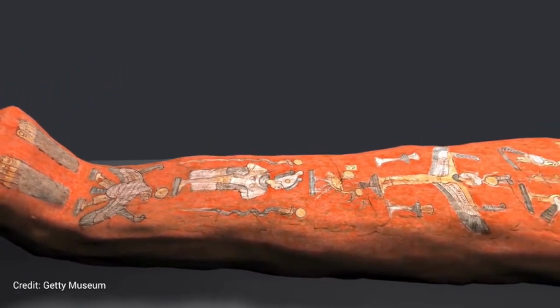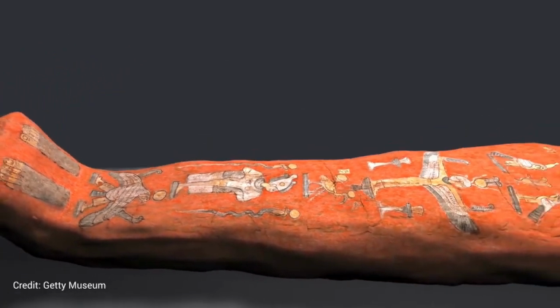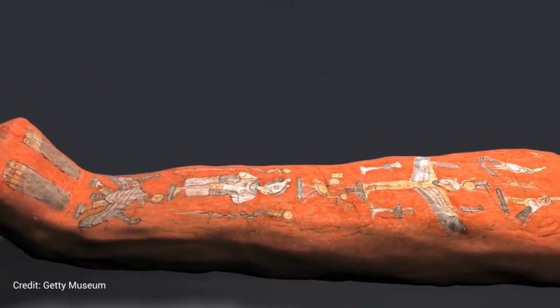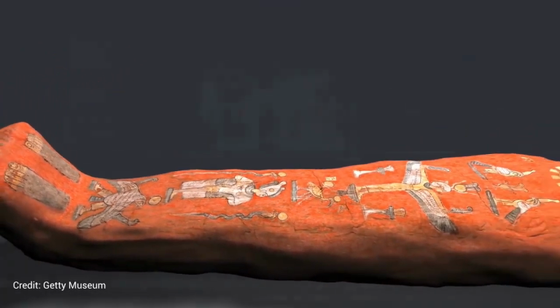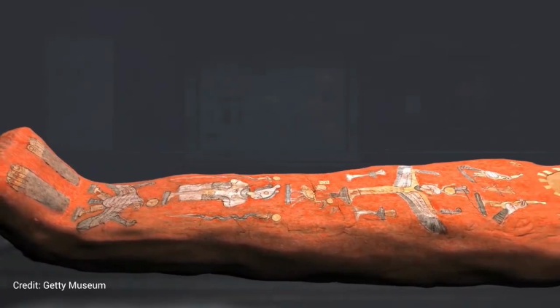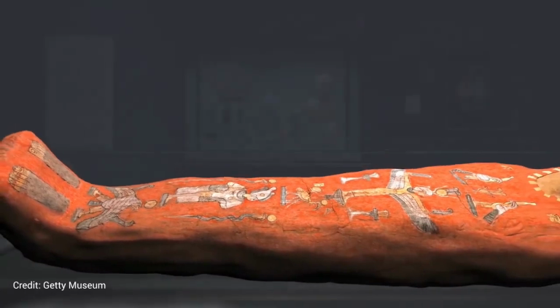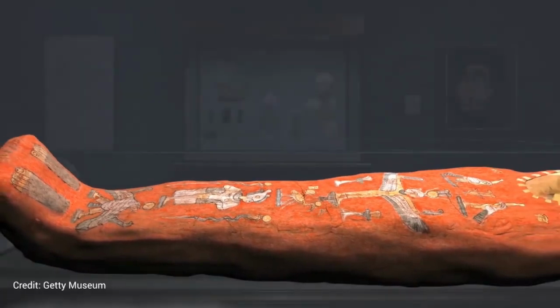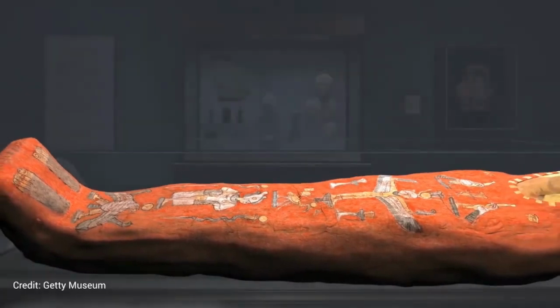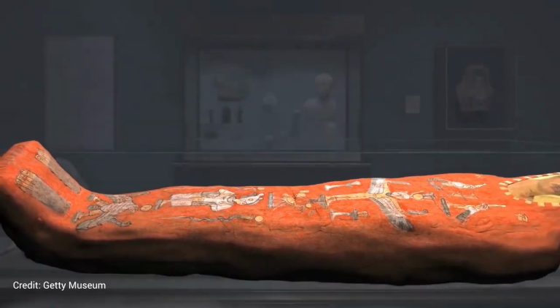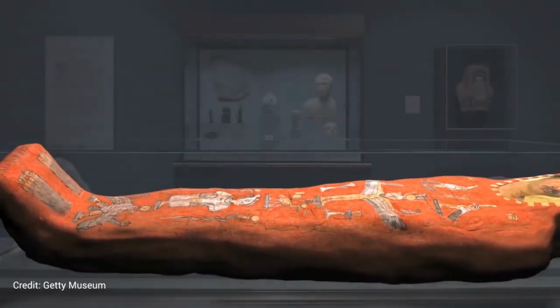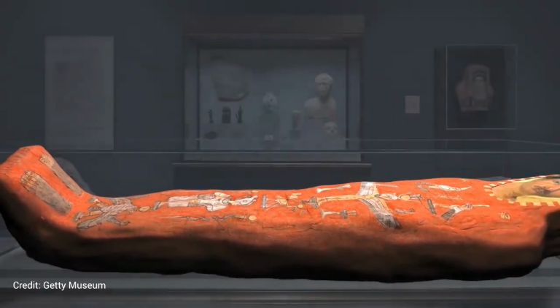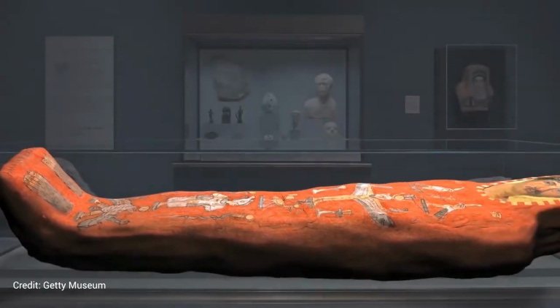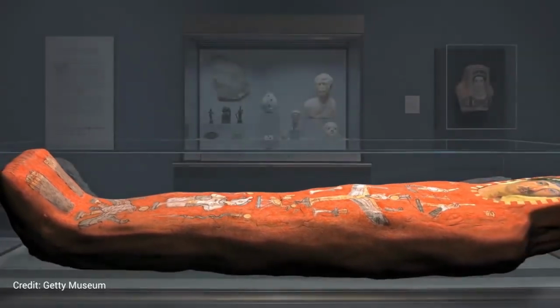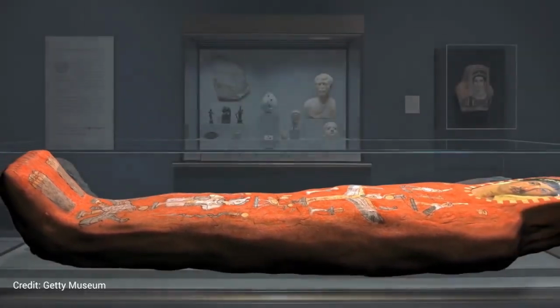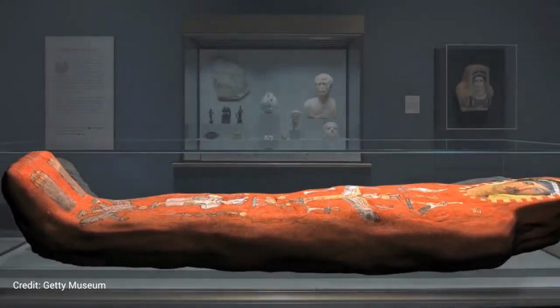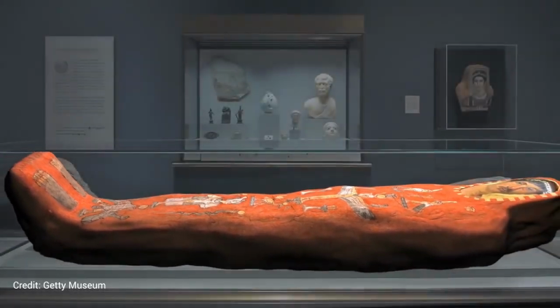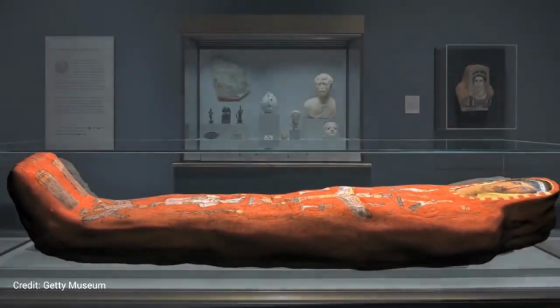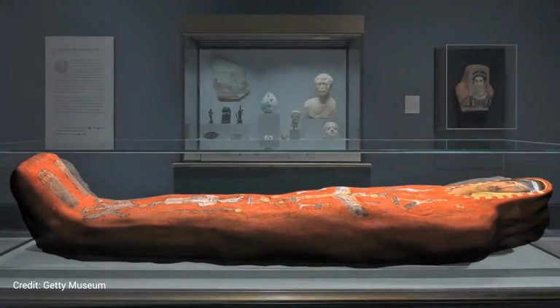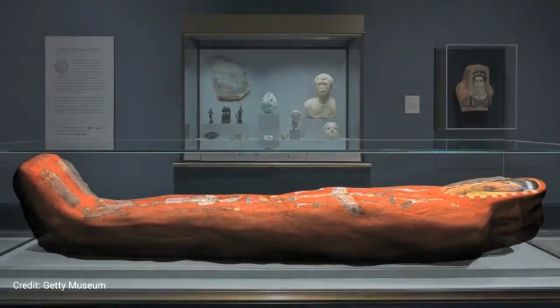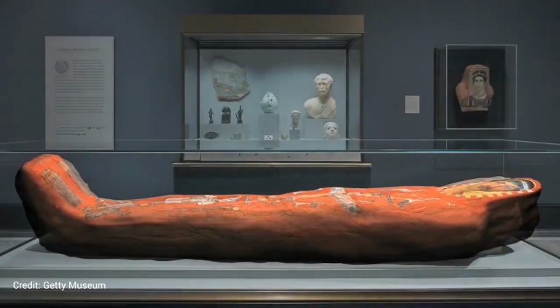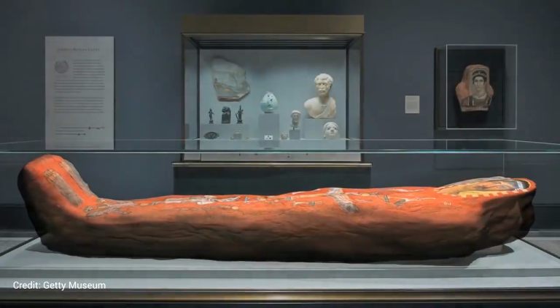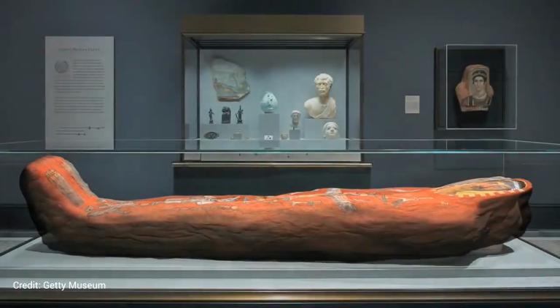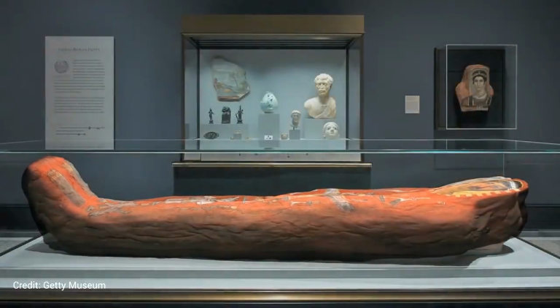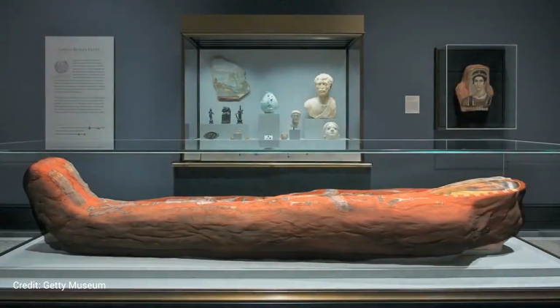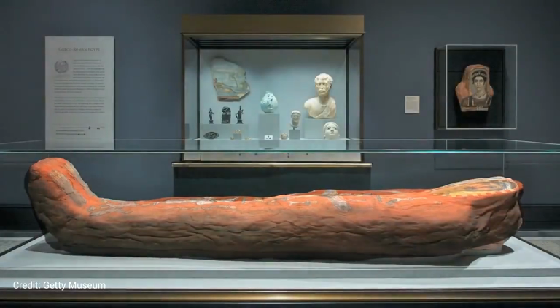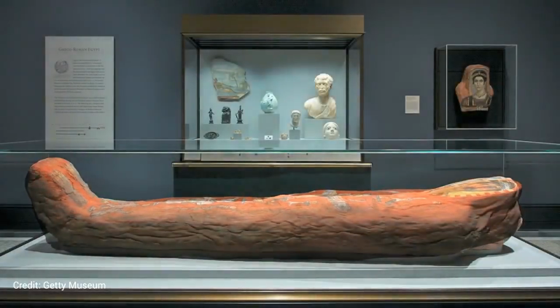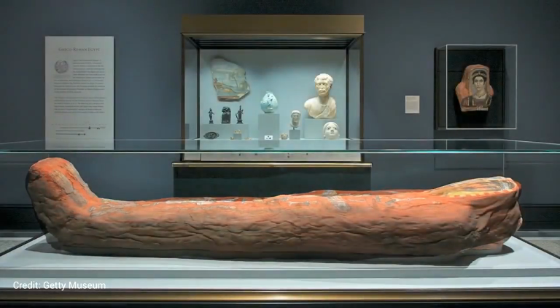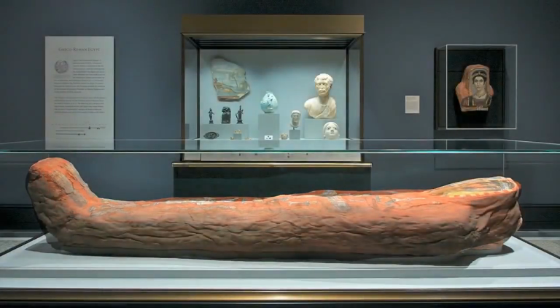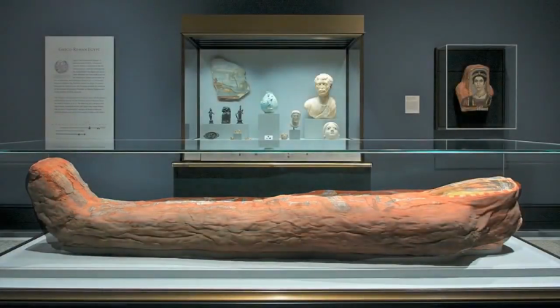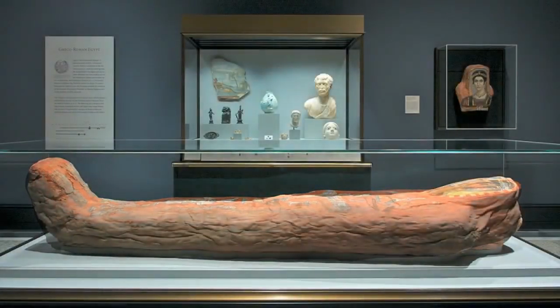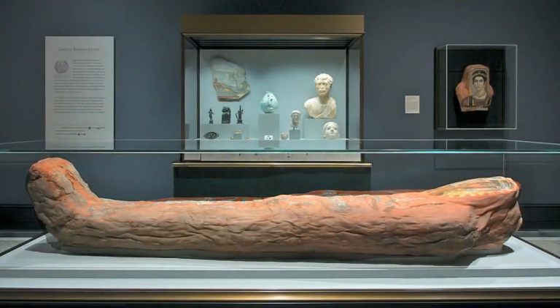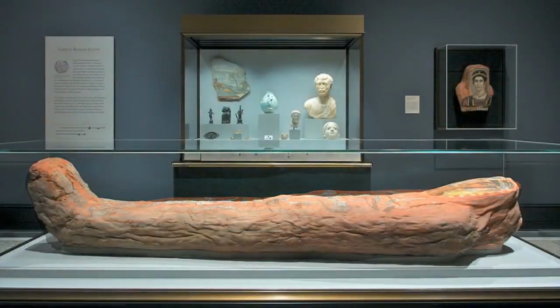Thanks to this remarkable mummification process, Heraclides' body is with us today.